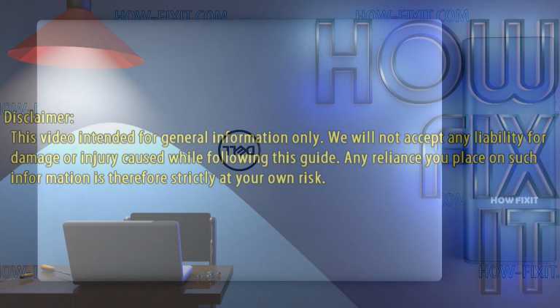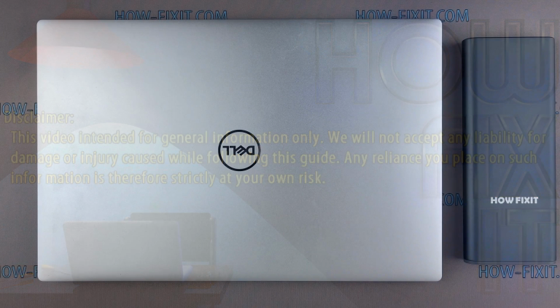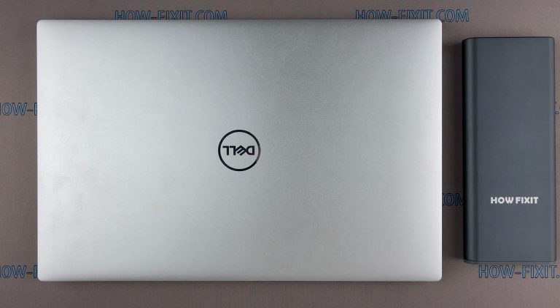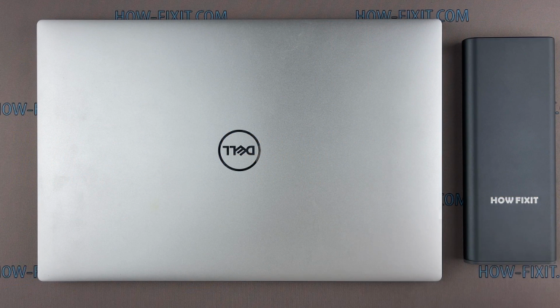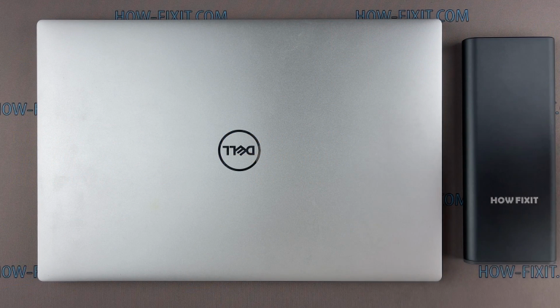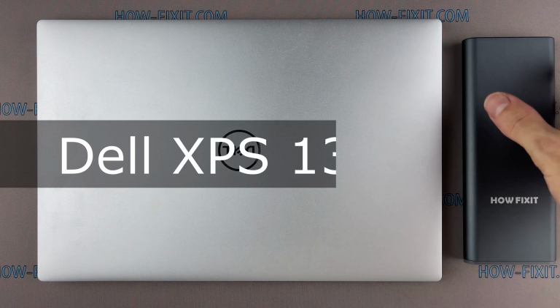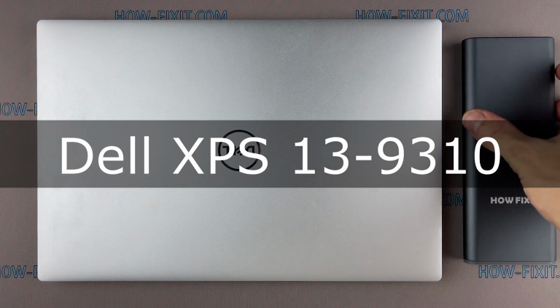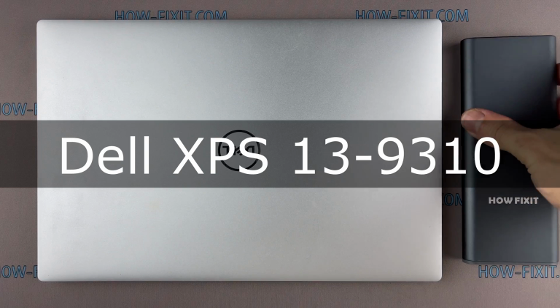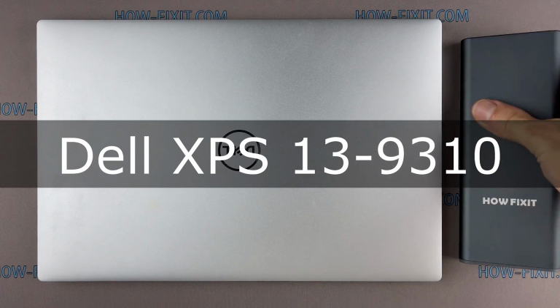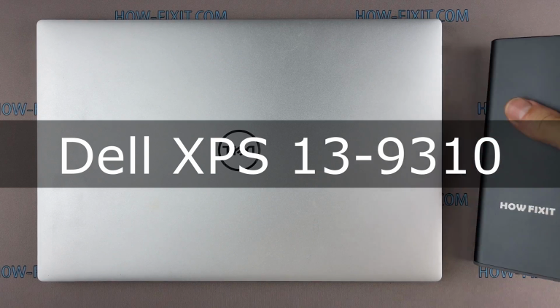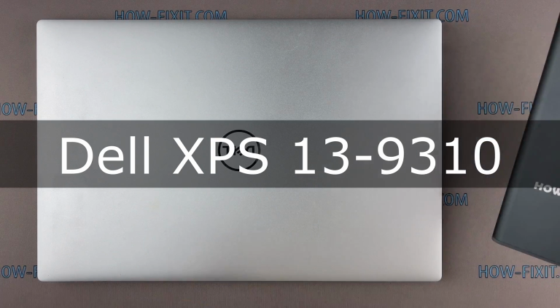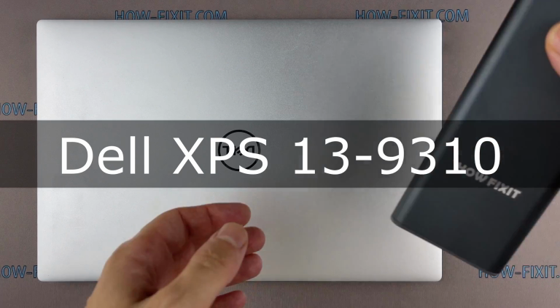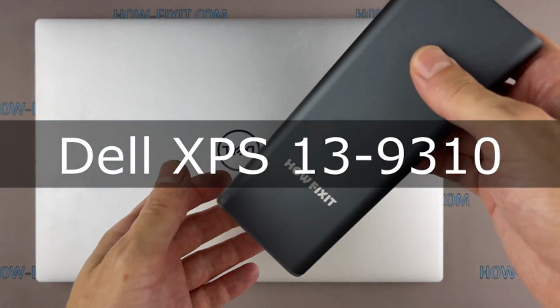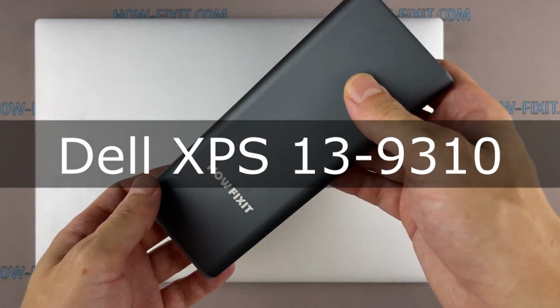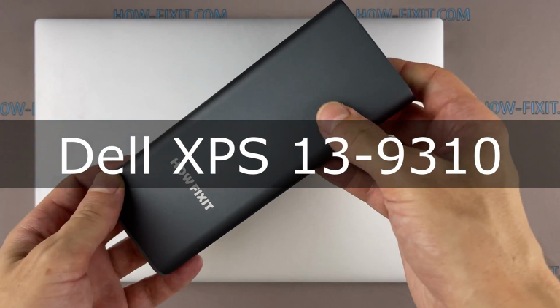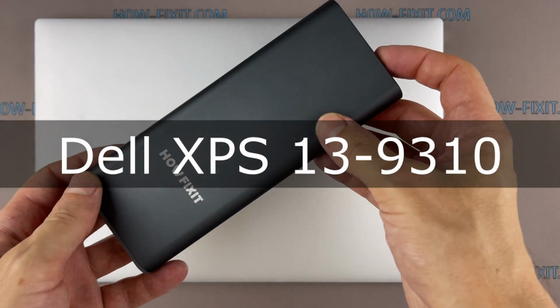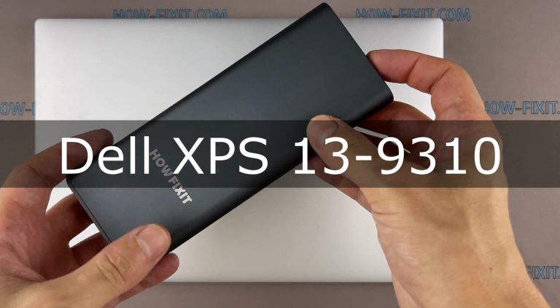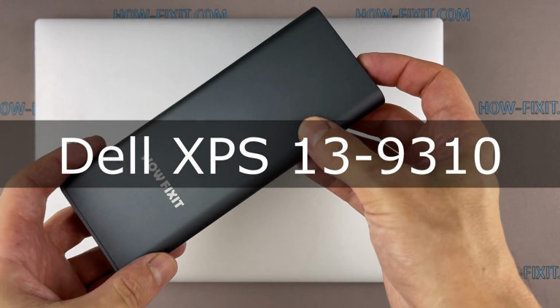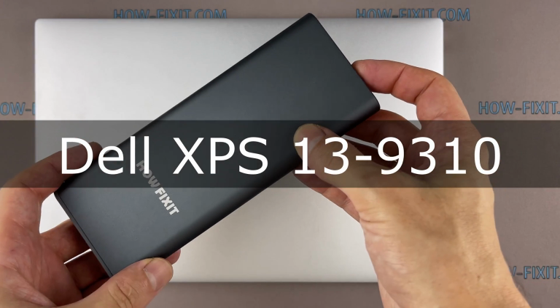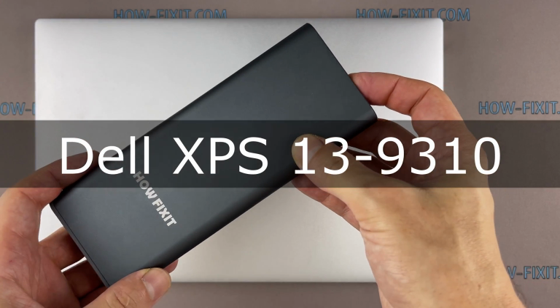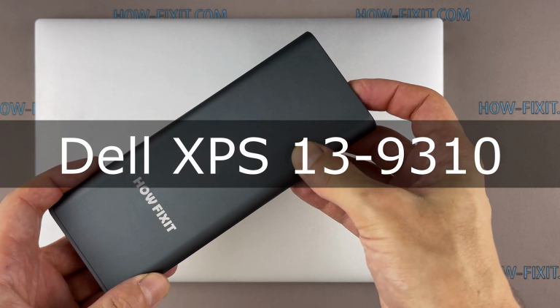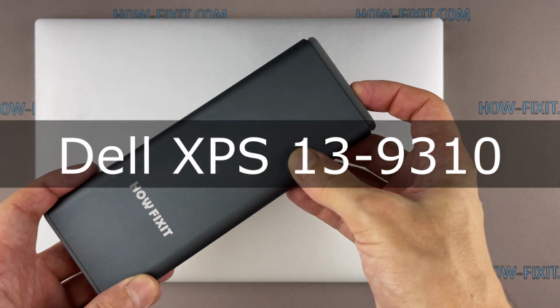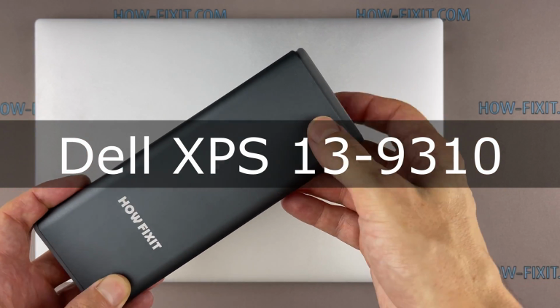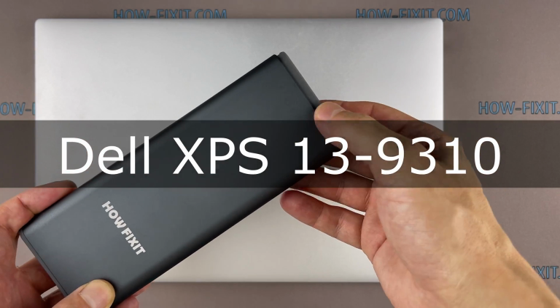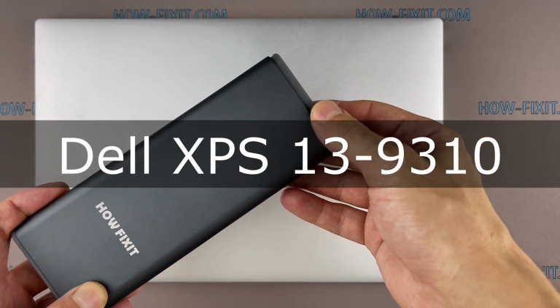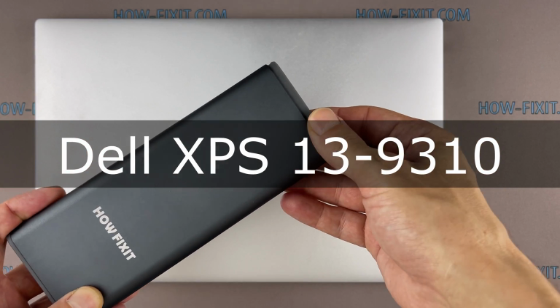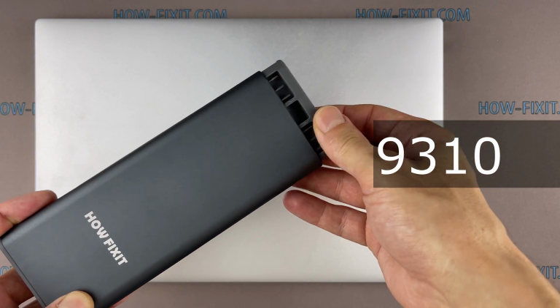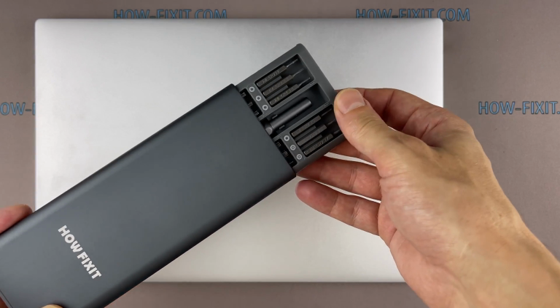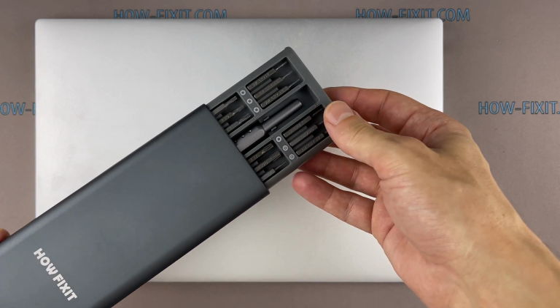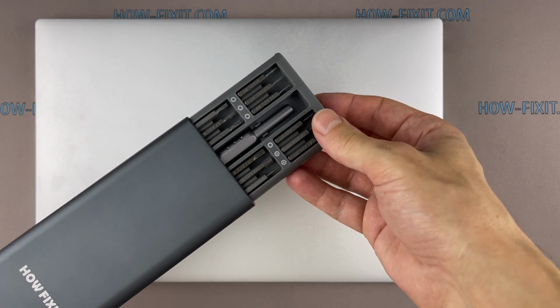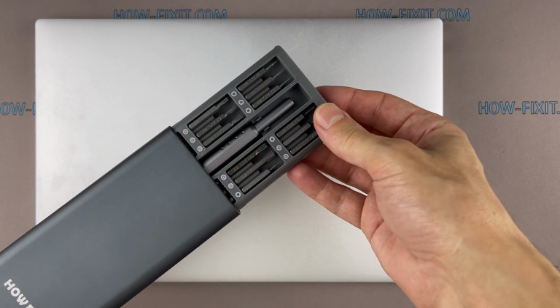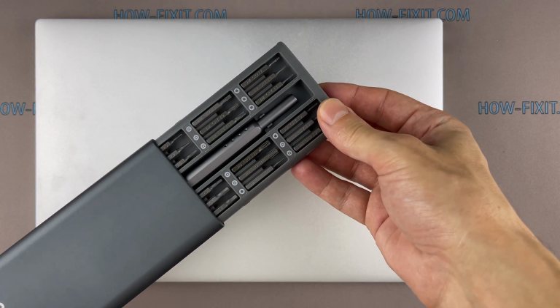Hello everyone, welcome to HowFixit. In this video I'm going to show you how to replace the fan in a laptop.